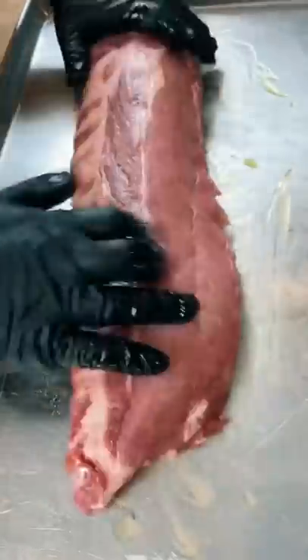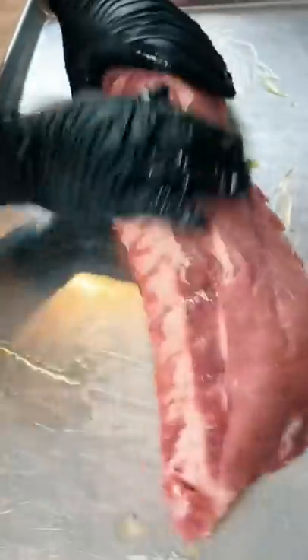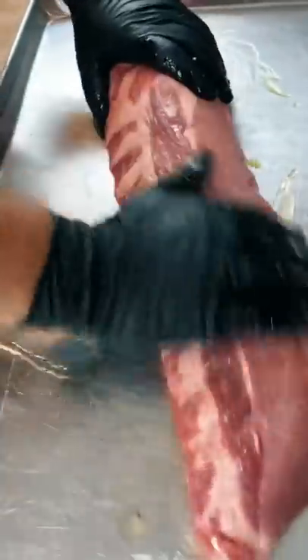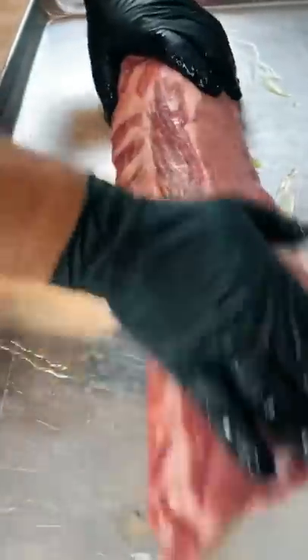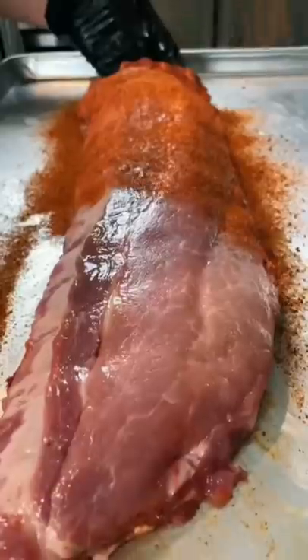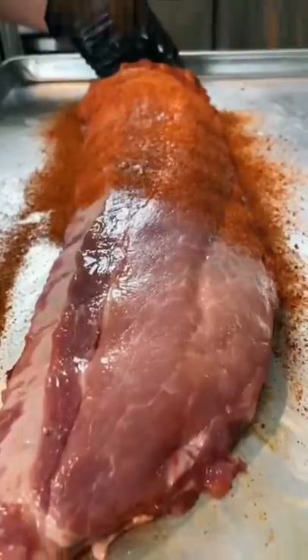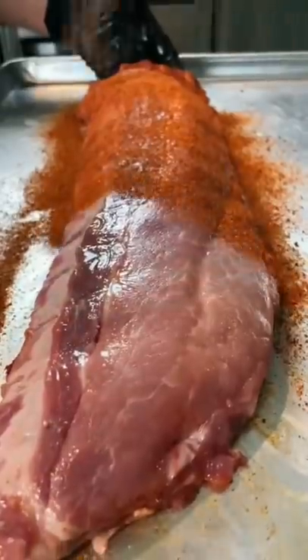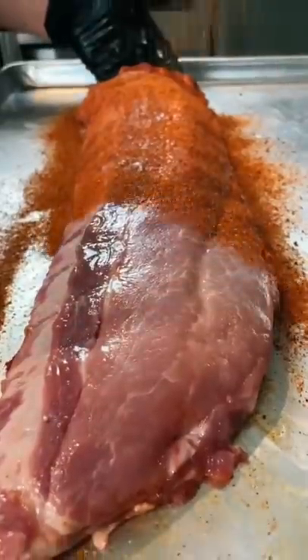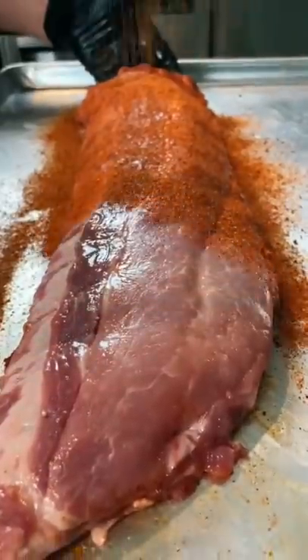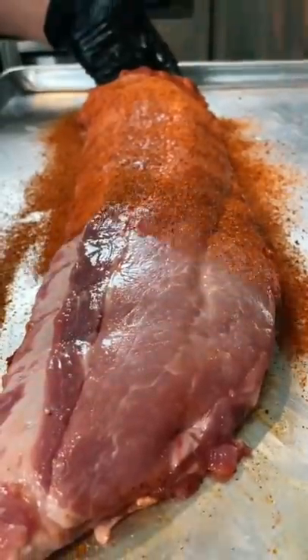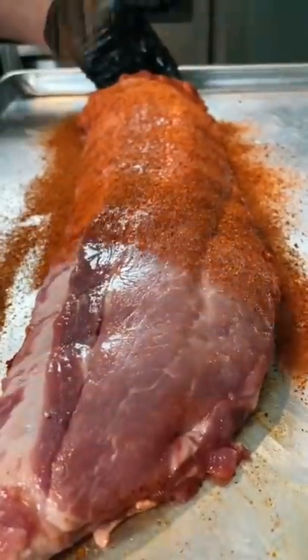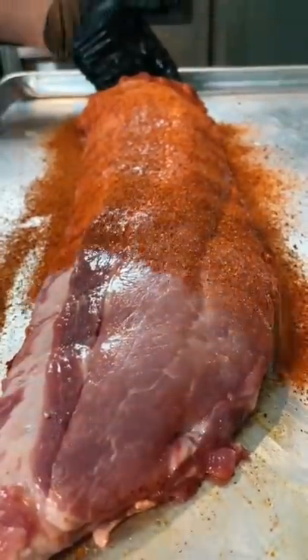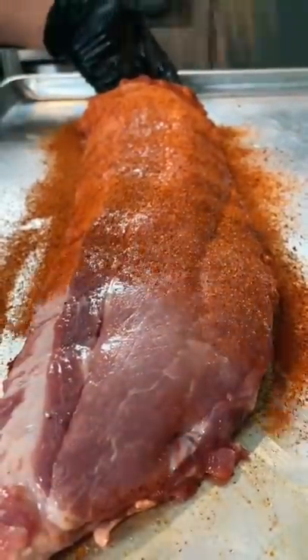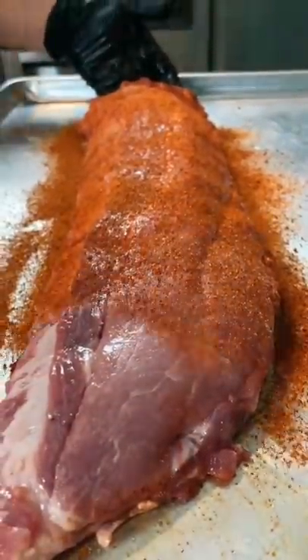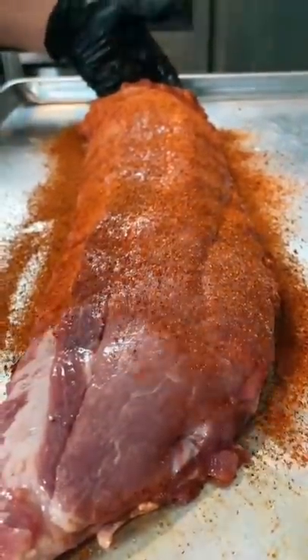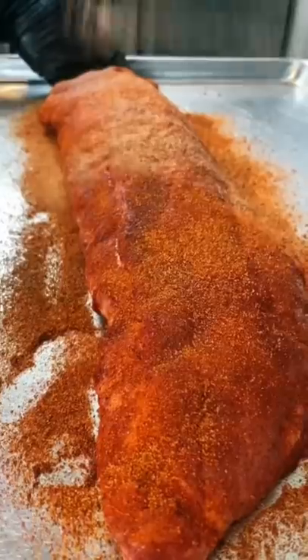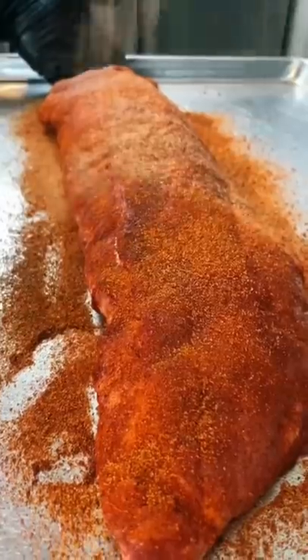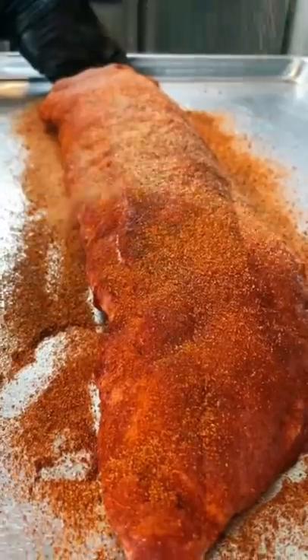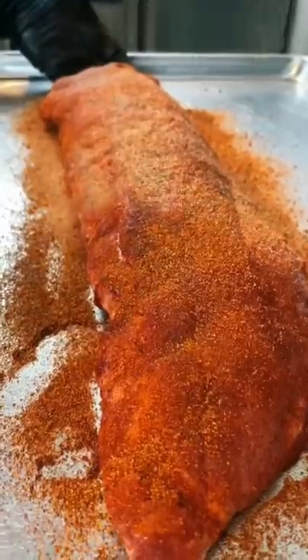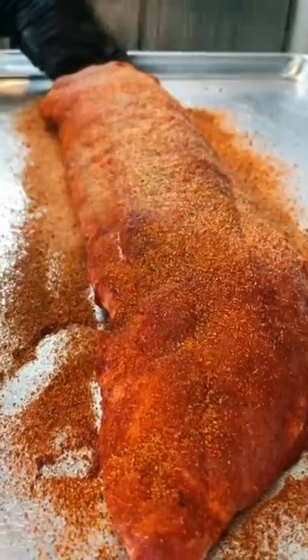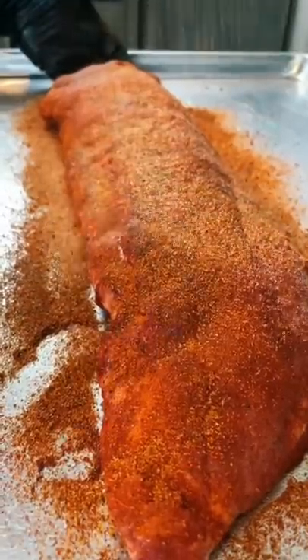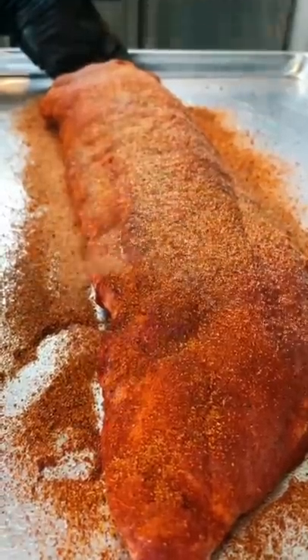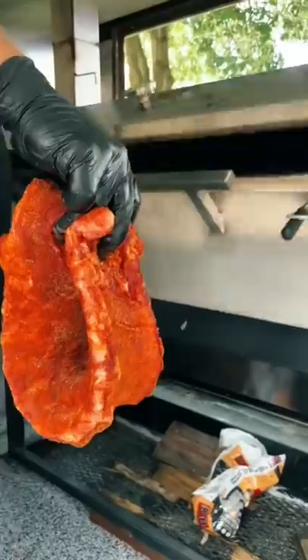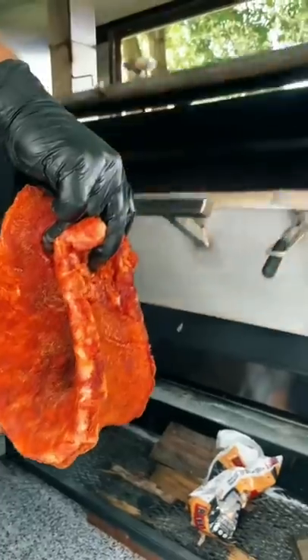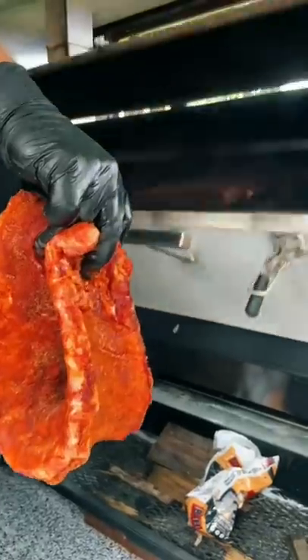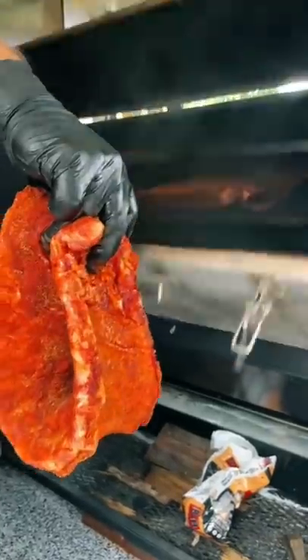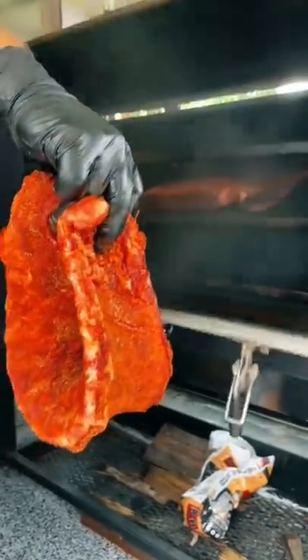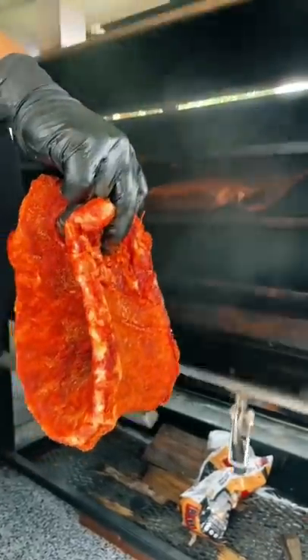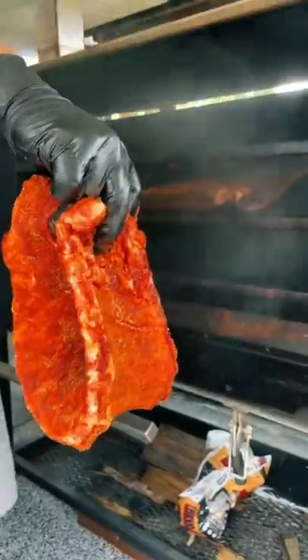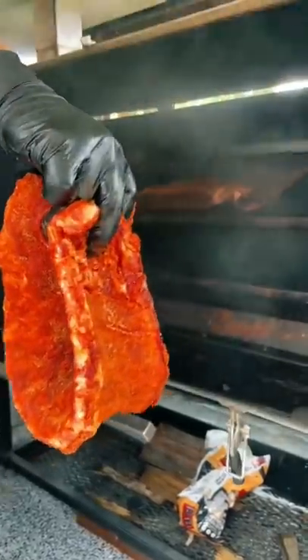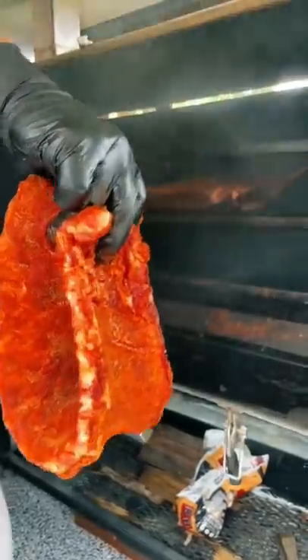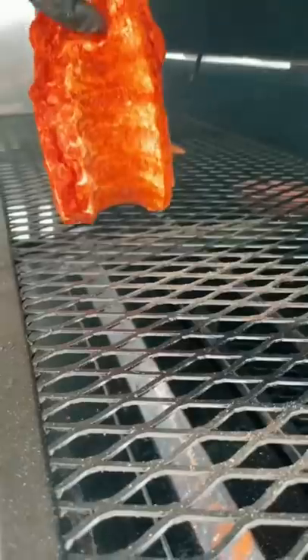Start with an olive oil binder and then coat them in your favorite rib rub. Add a layer of garlic powder and throw them on the smoker at 250 degrees.